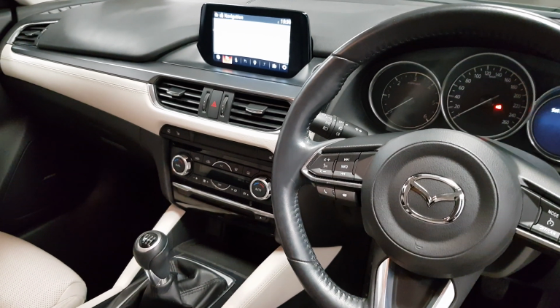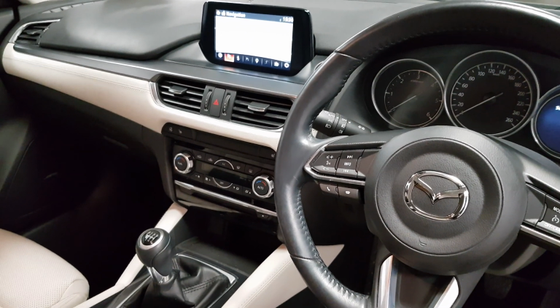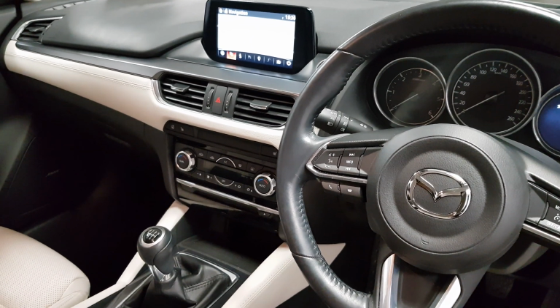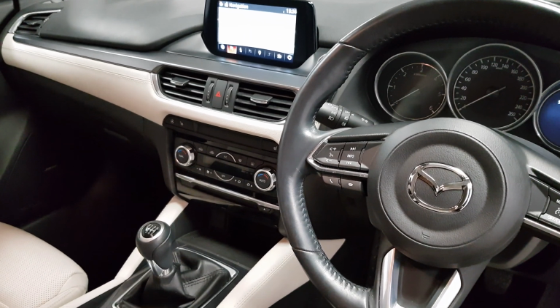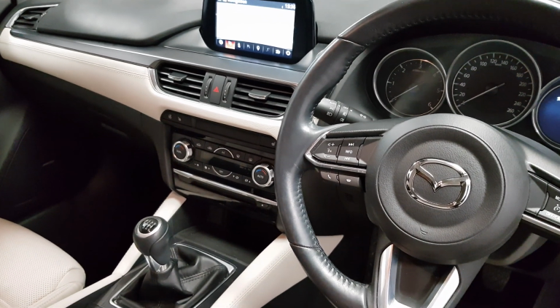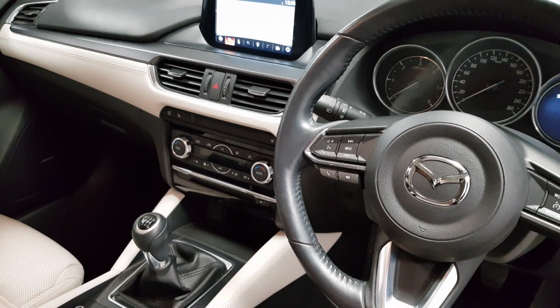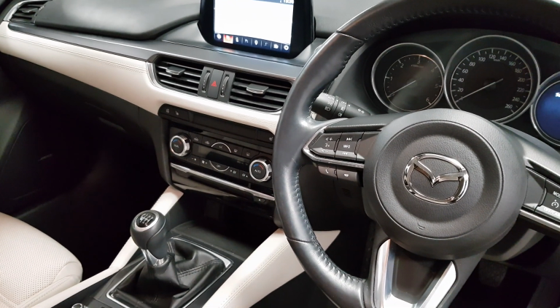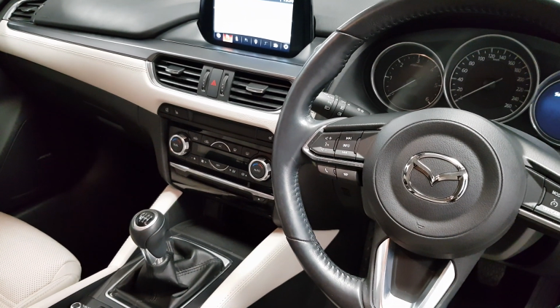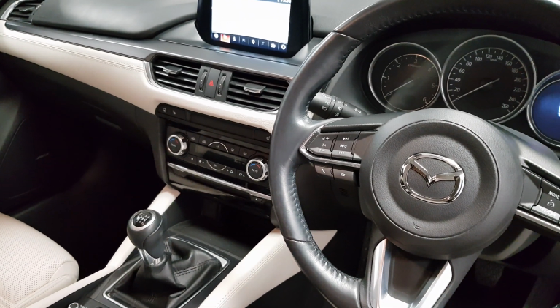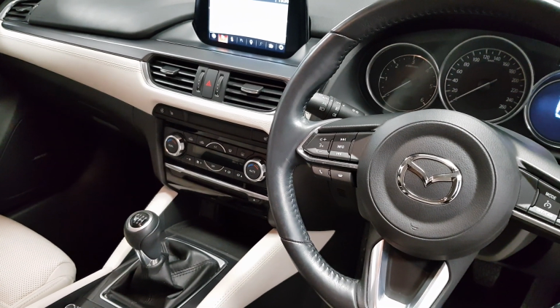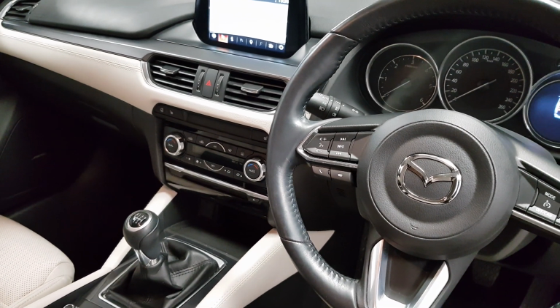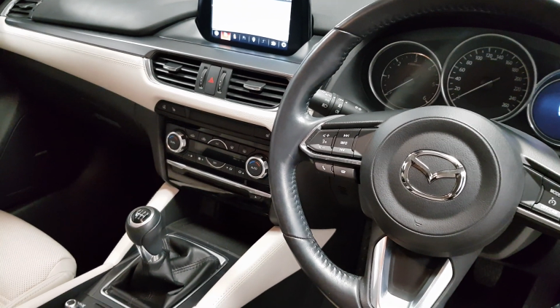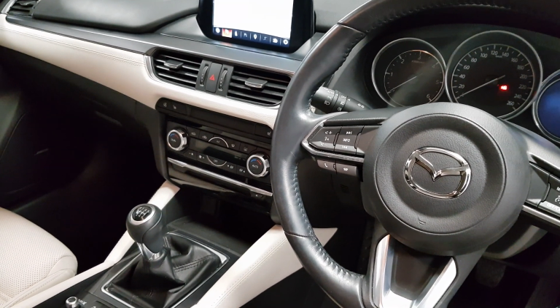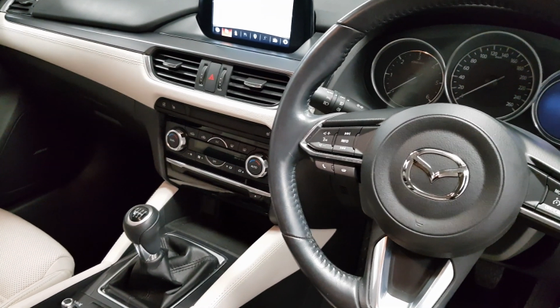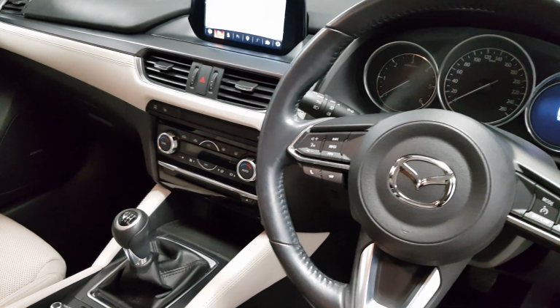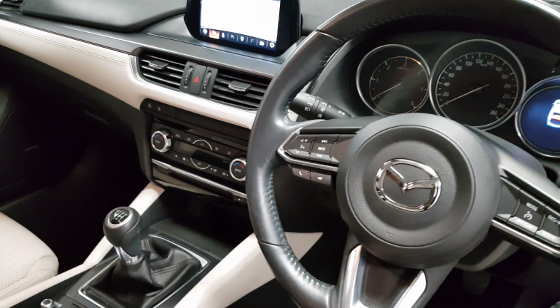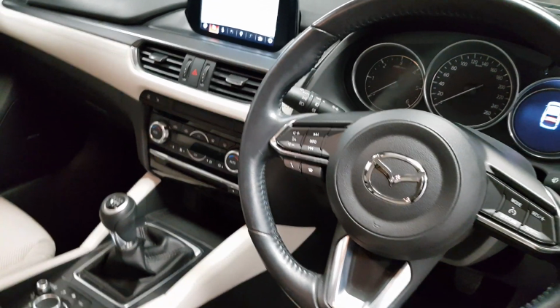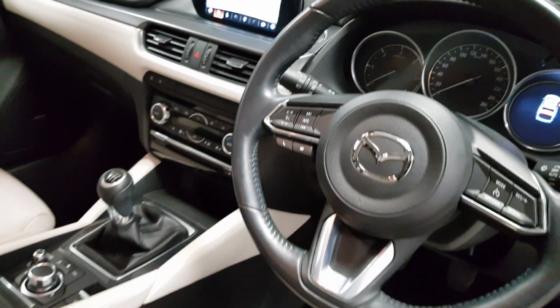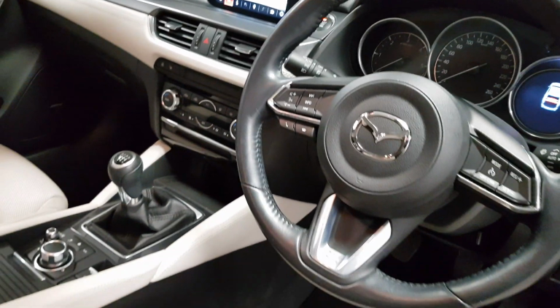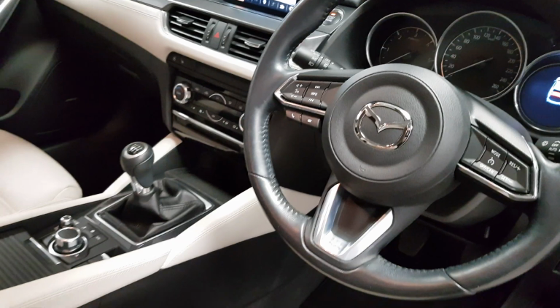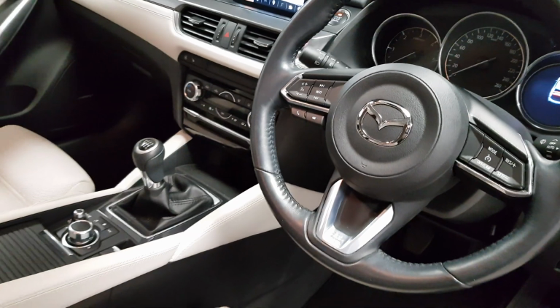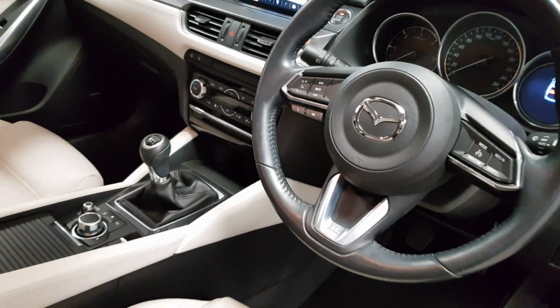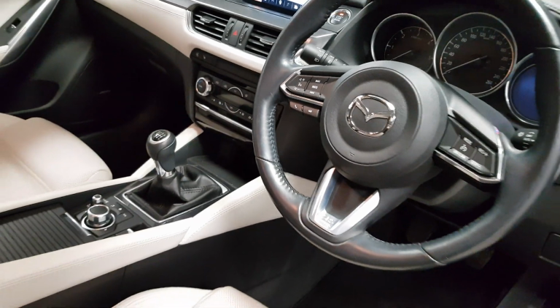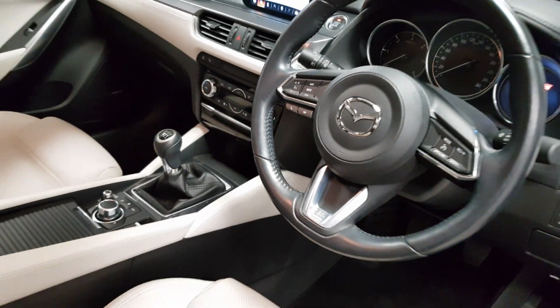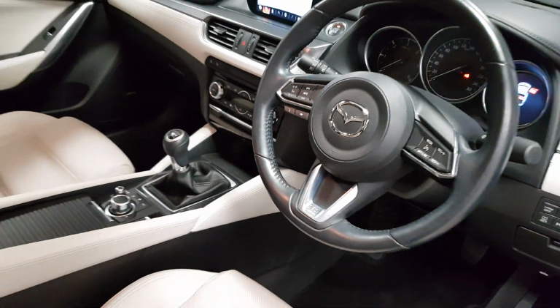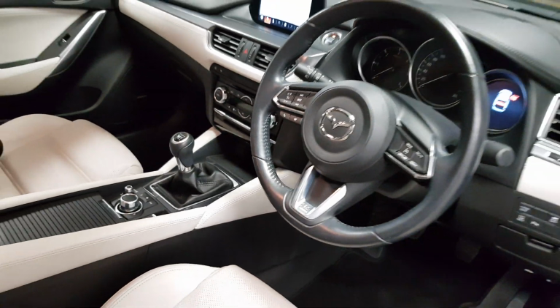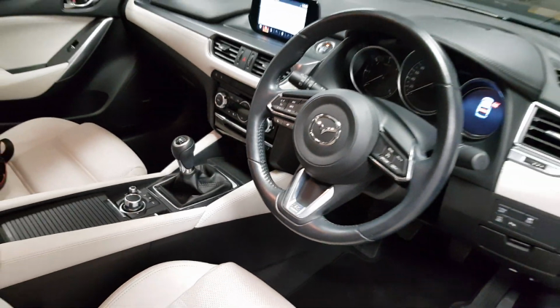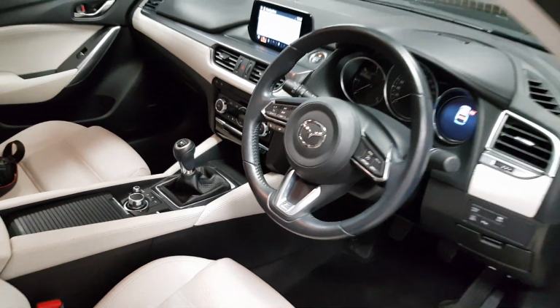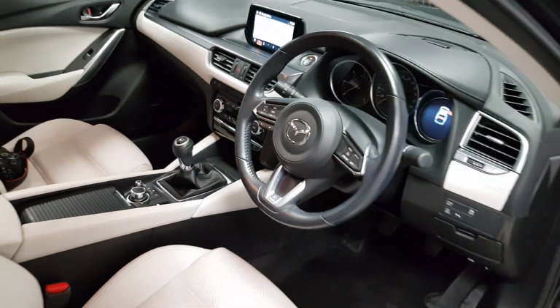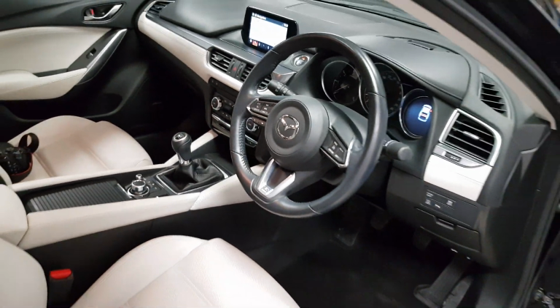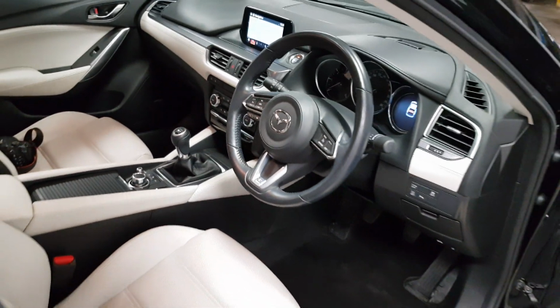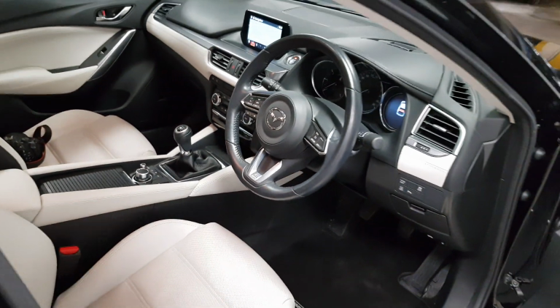There's heated seats and there's even a heated steering wheel. A huge amount of features.